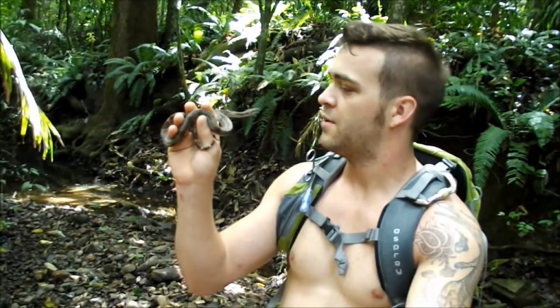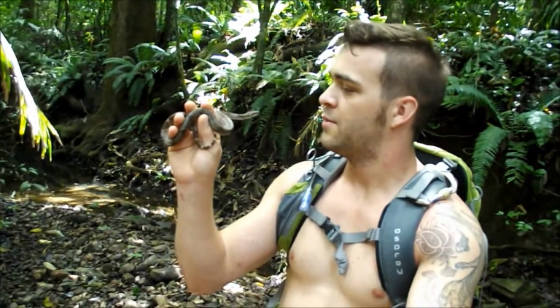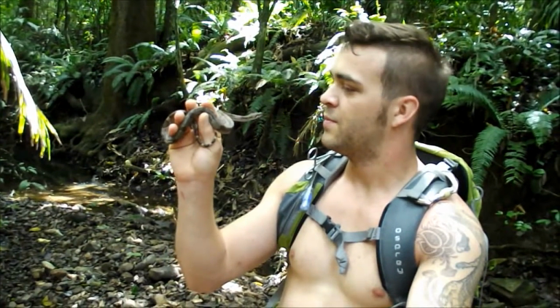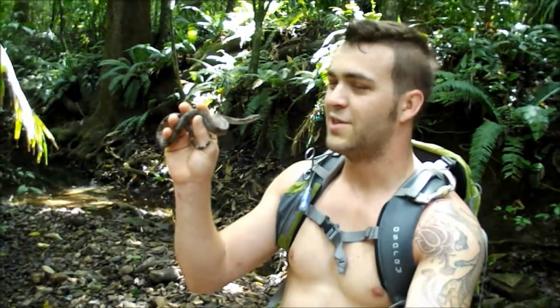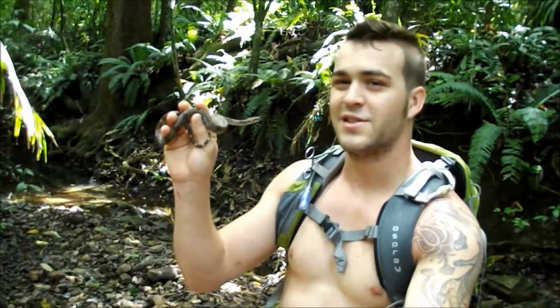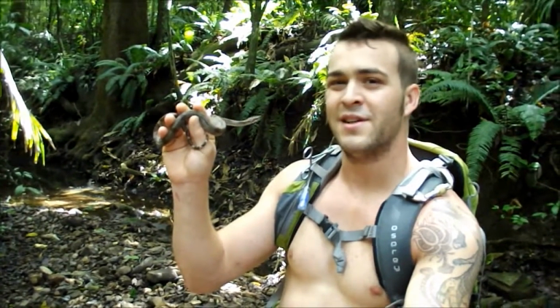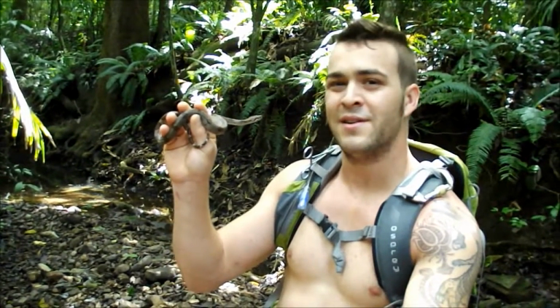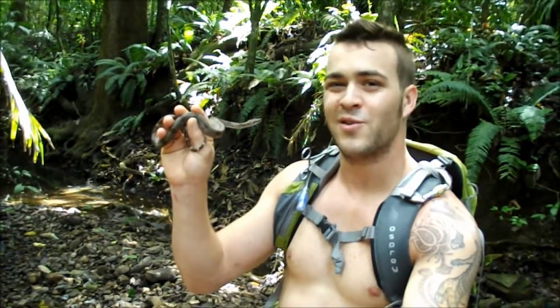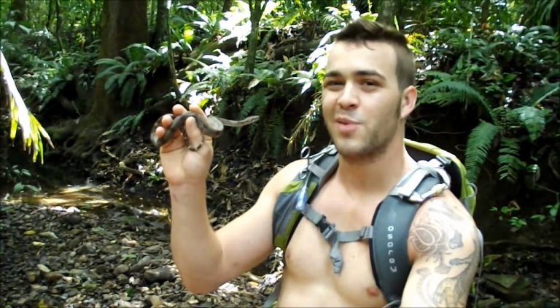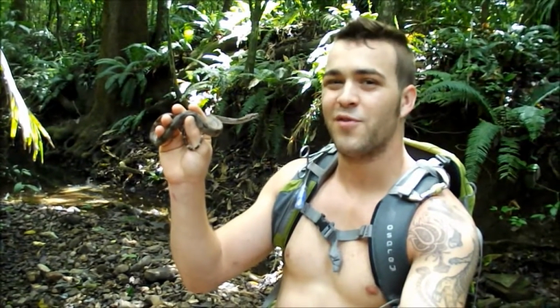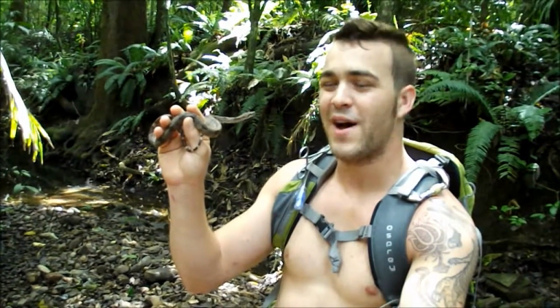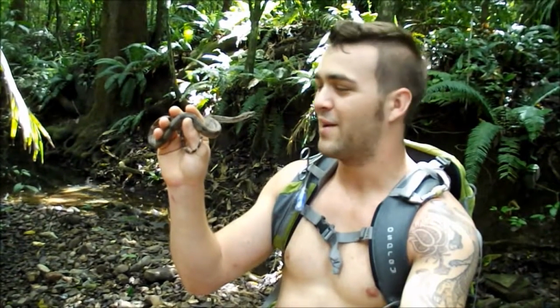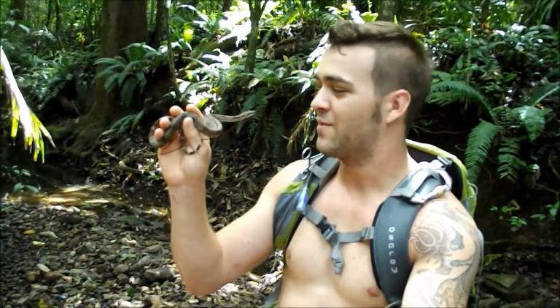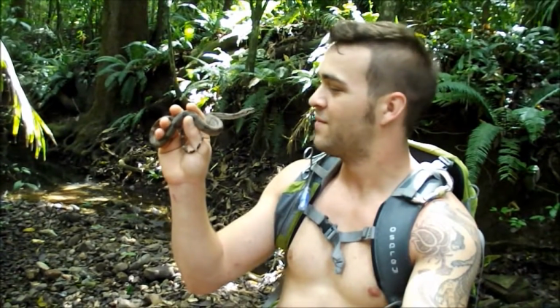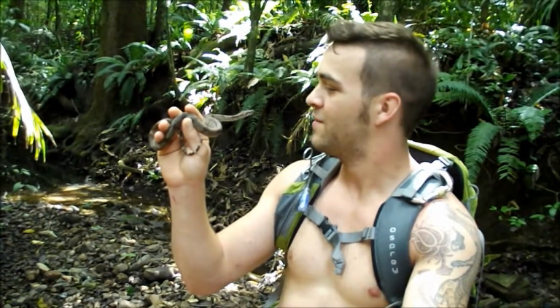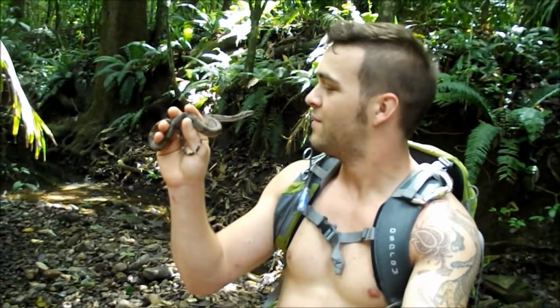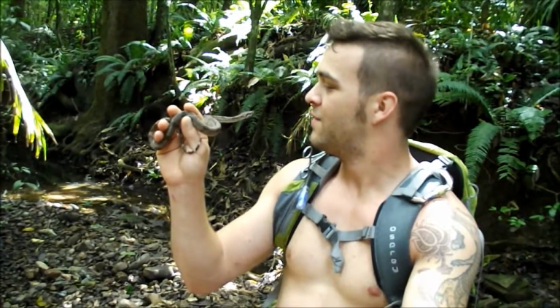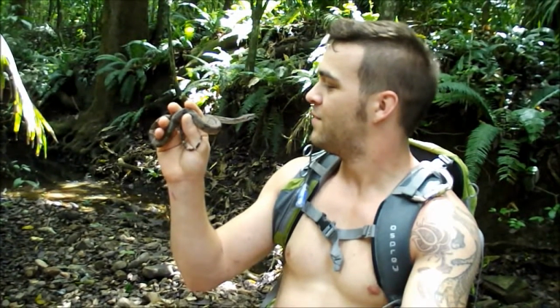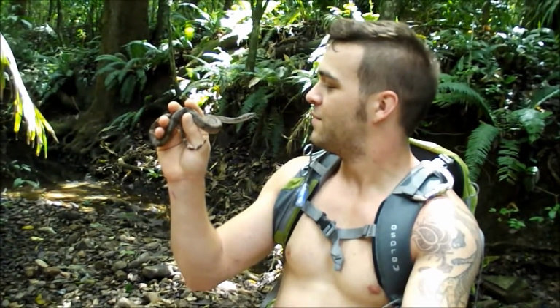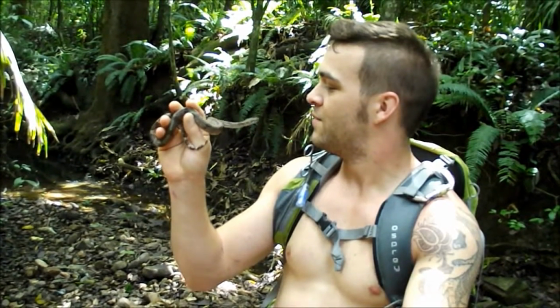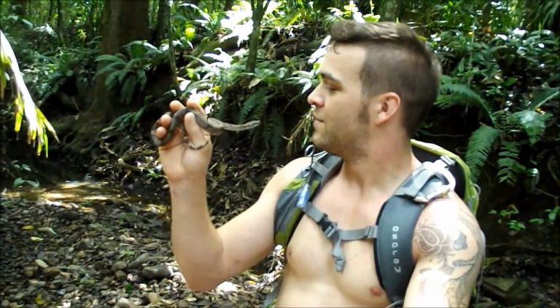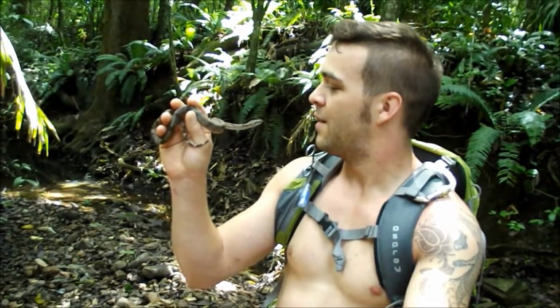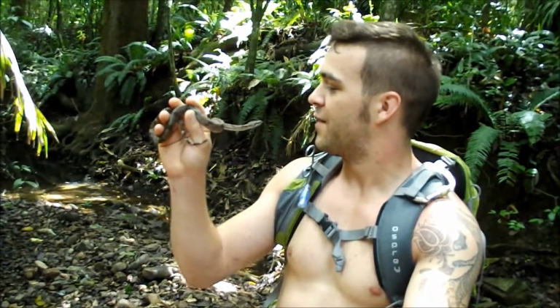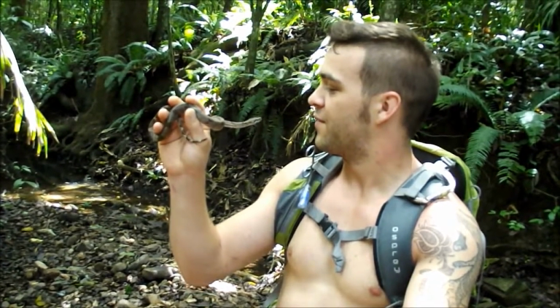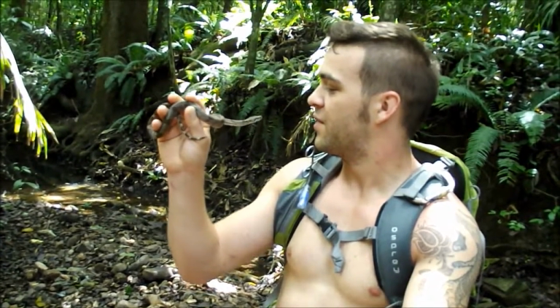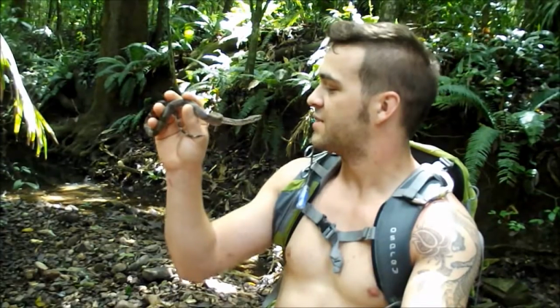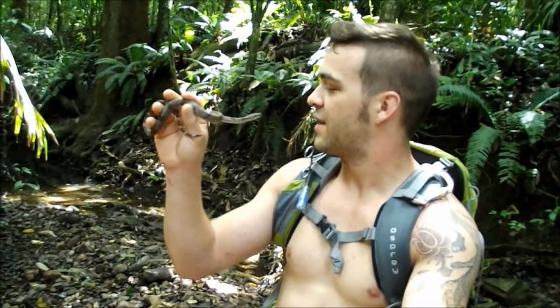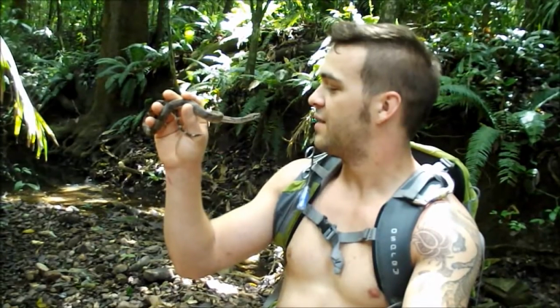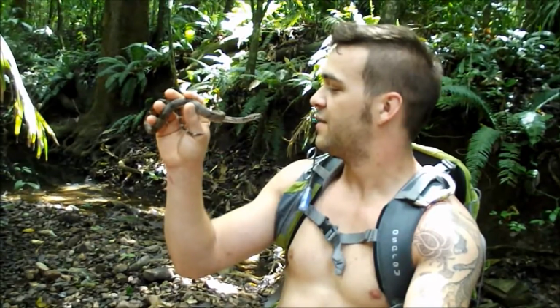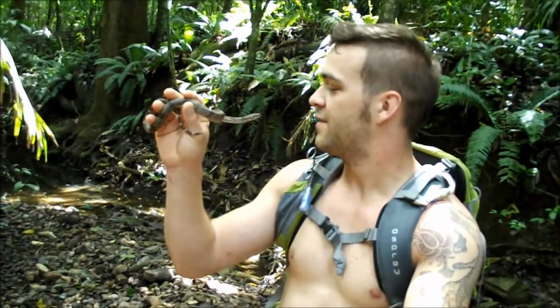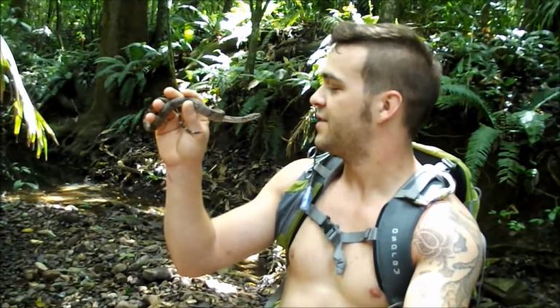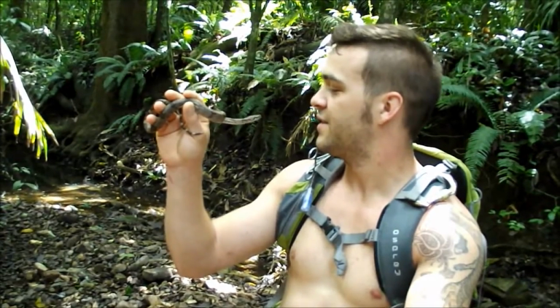It's still just an incredible find and I'm definitely really excited to have seen it.